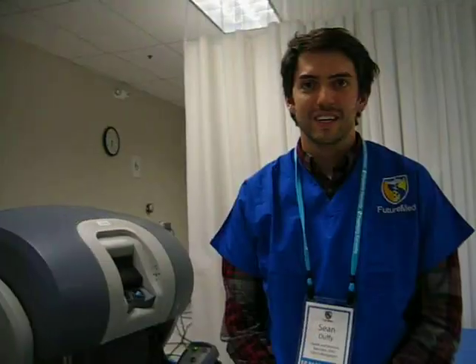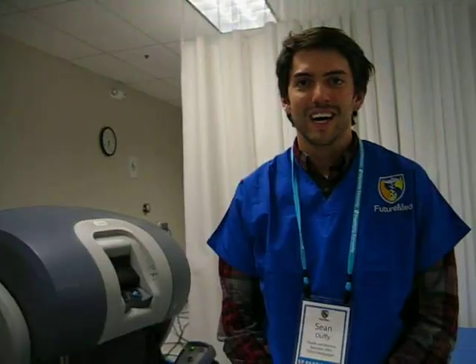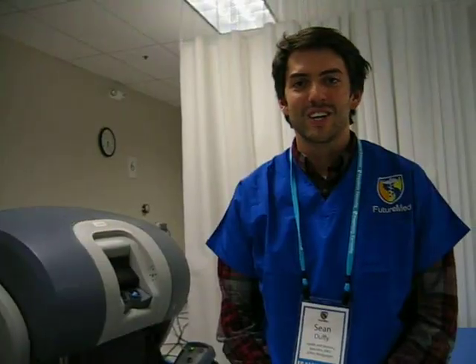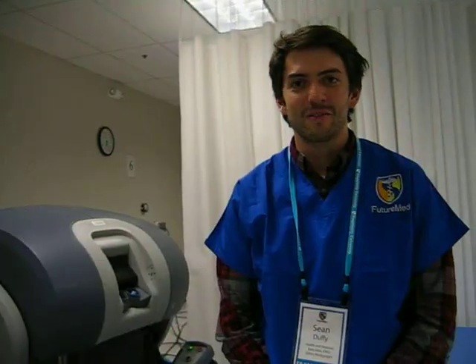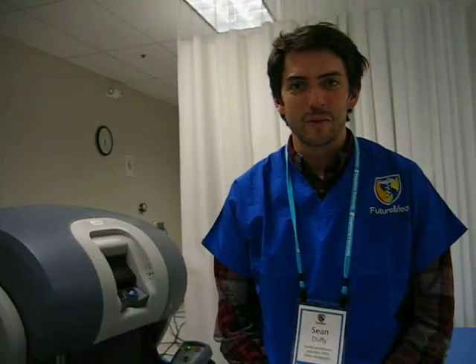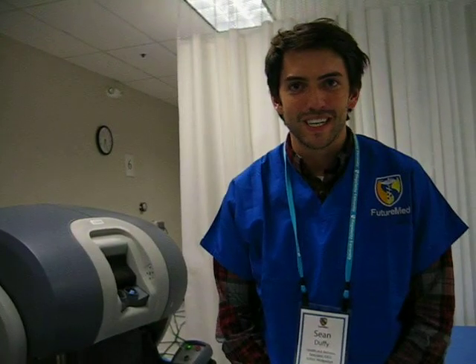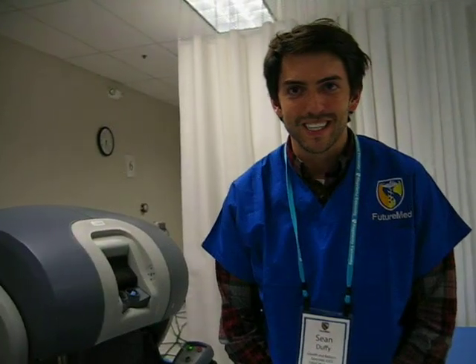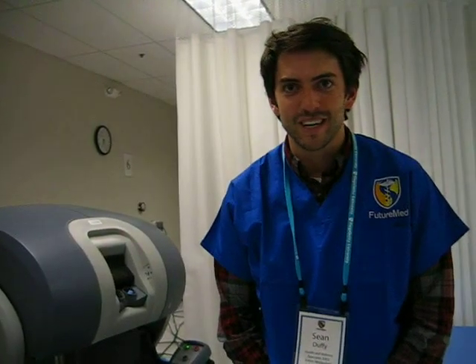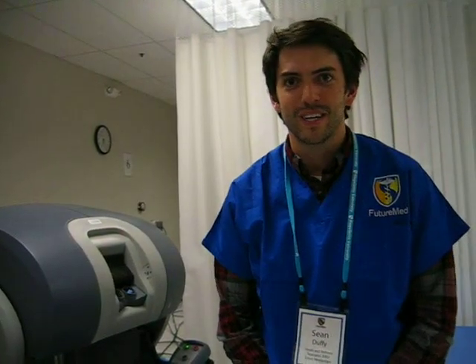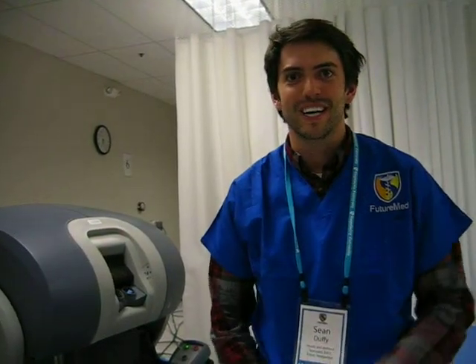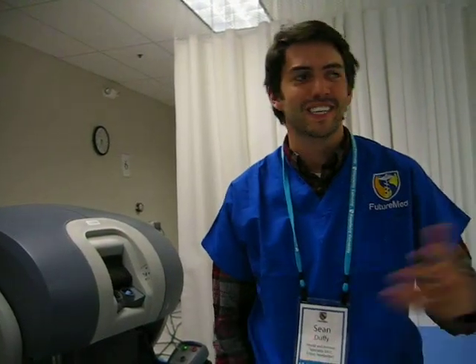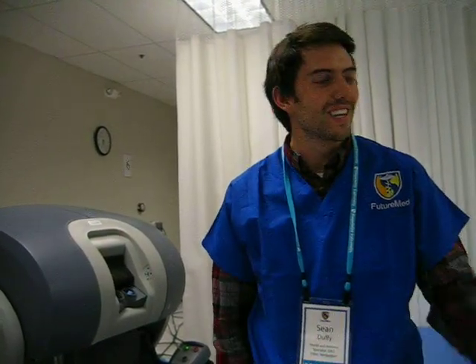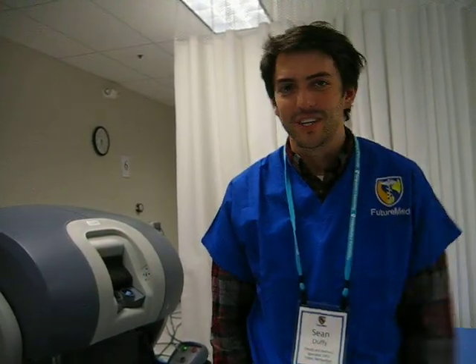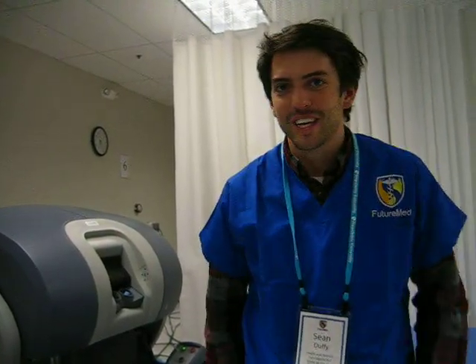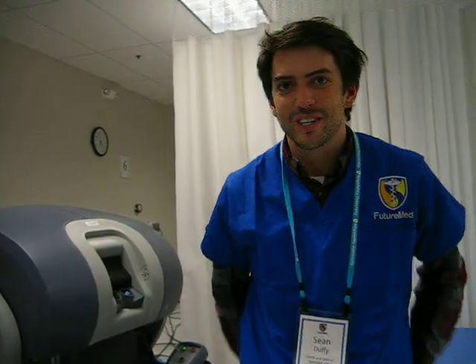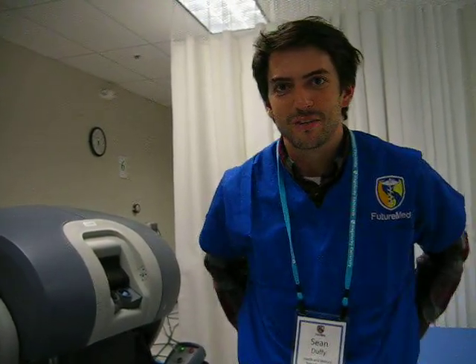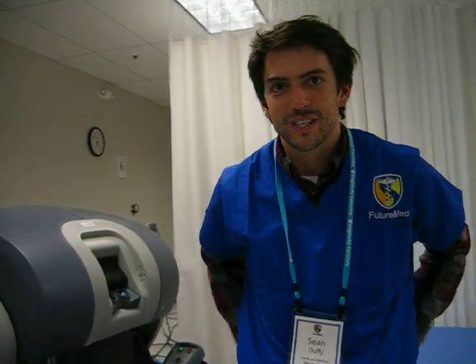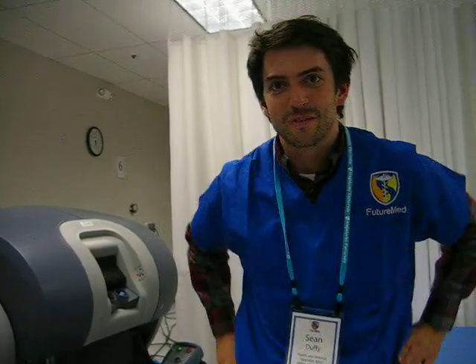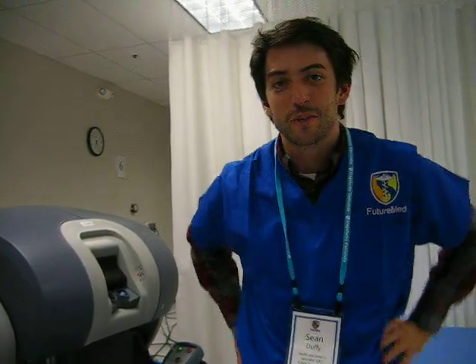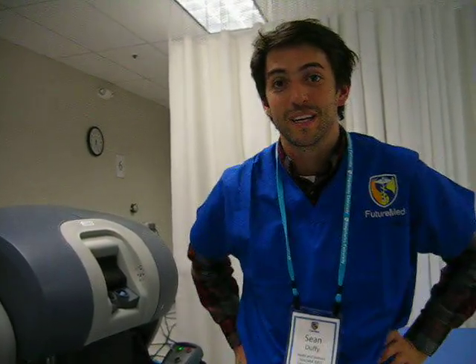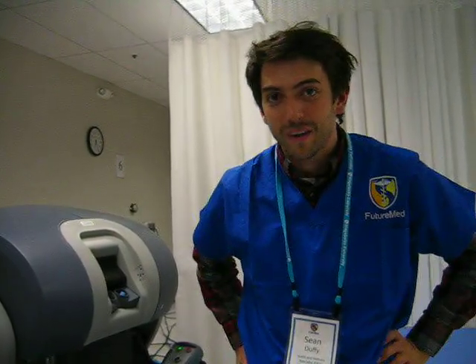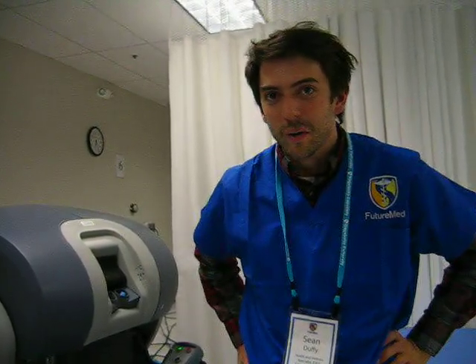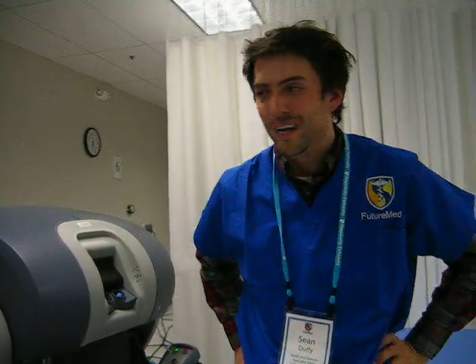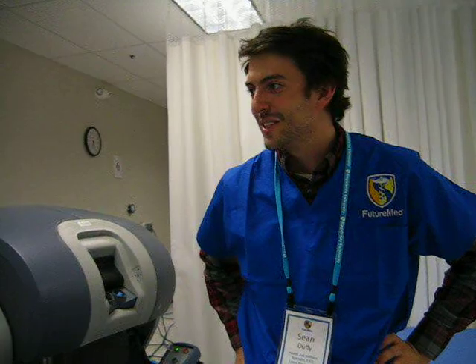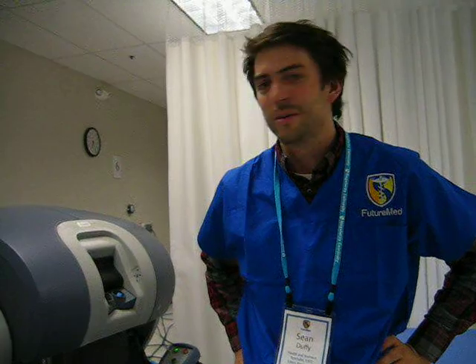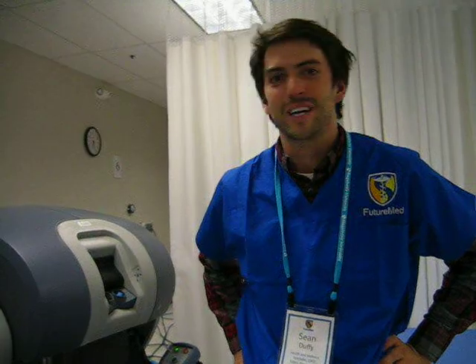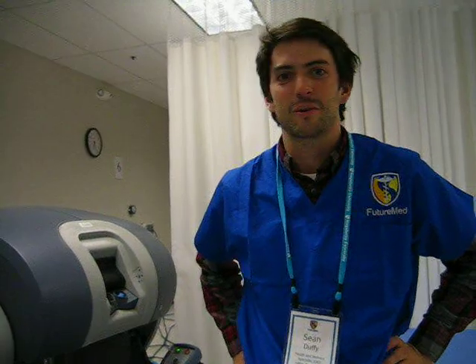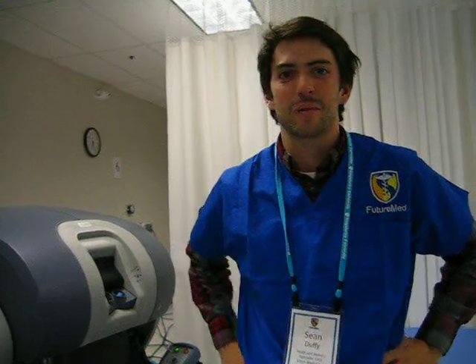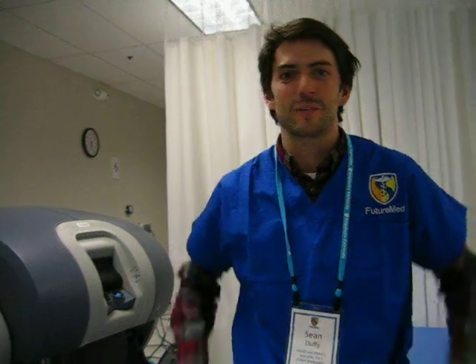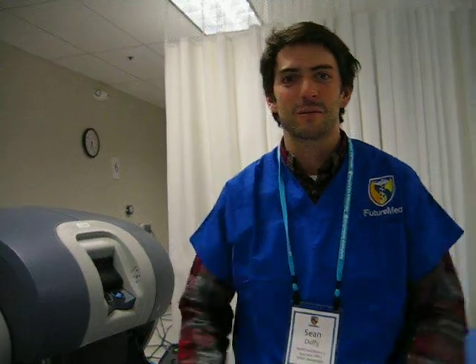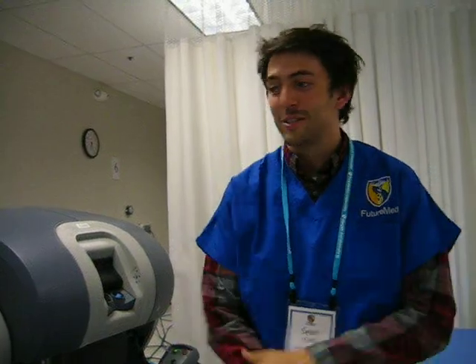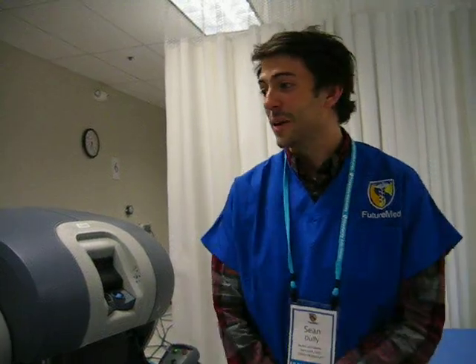Hi, Sean Duffy with MedGadget. I'm here at Singularity University's Future Med, at the Intuitive Headquarters playing with some DaVinci robots.